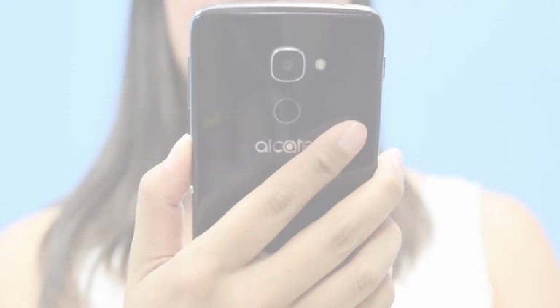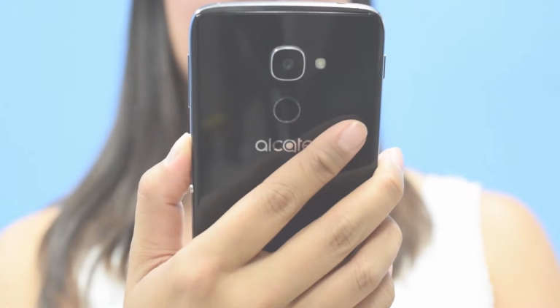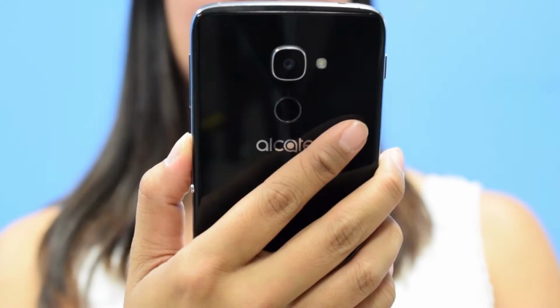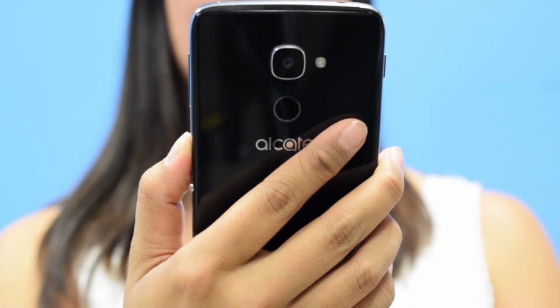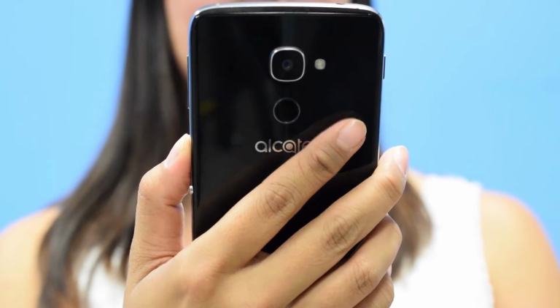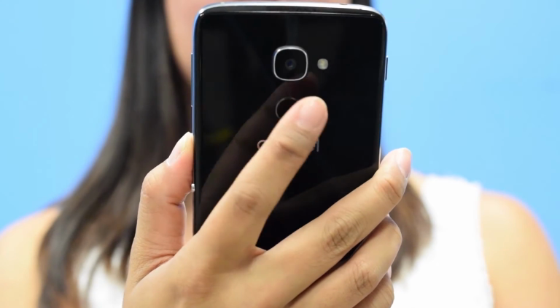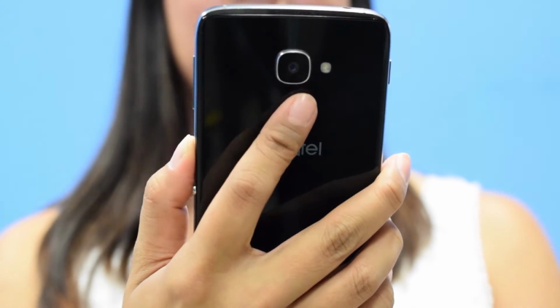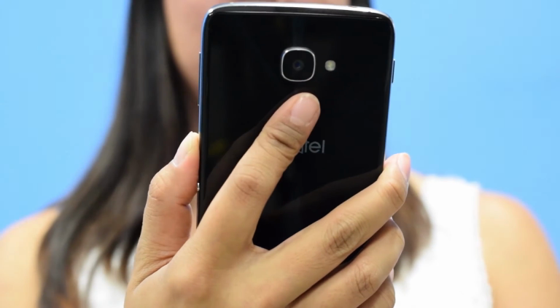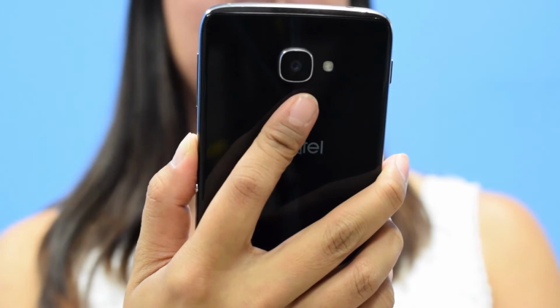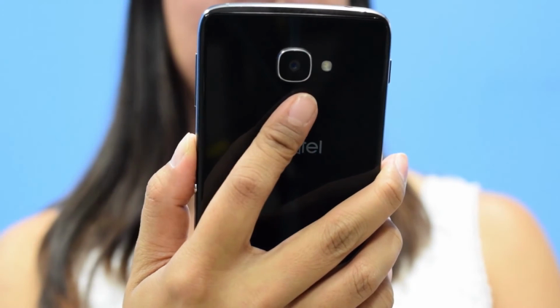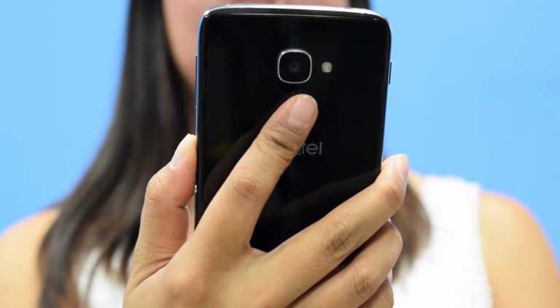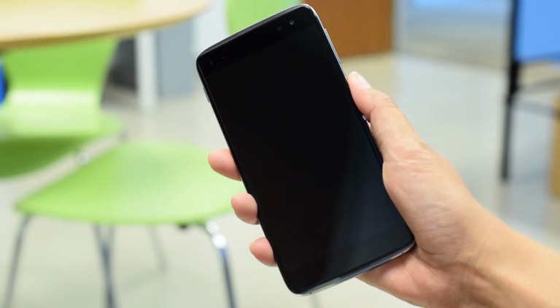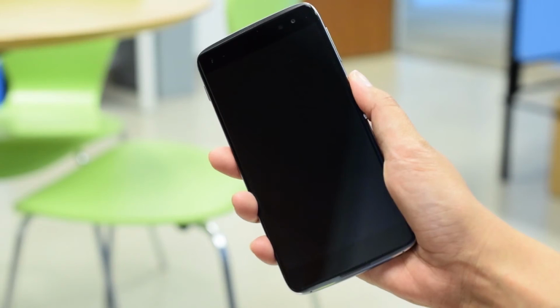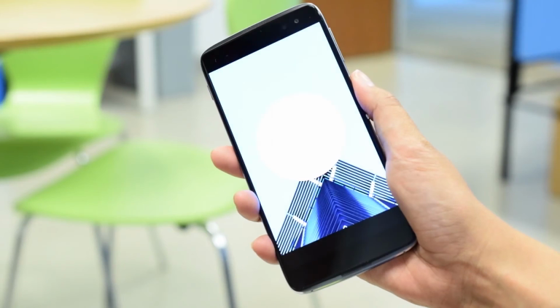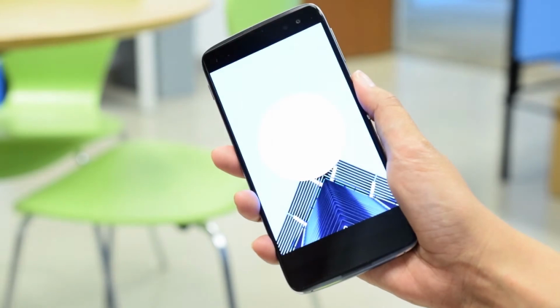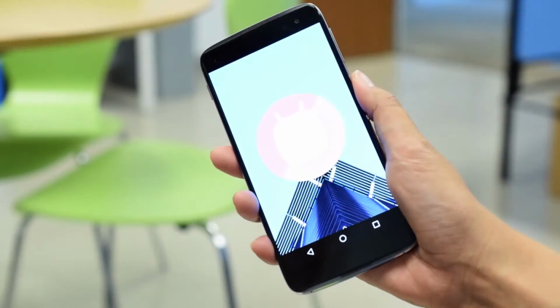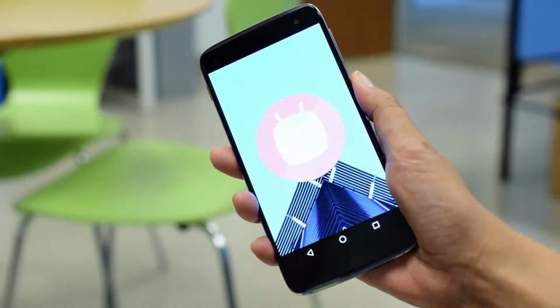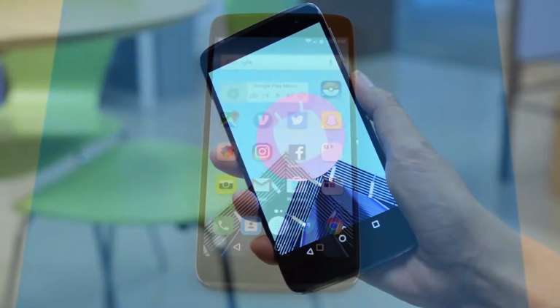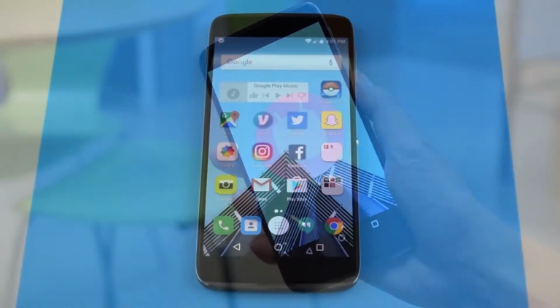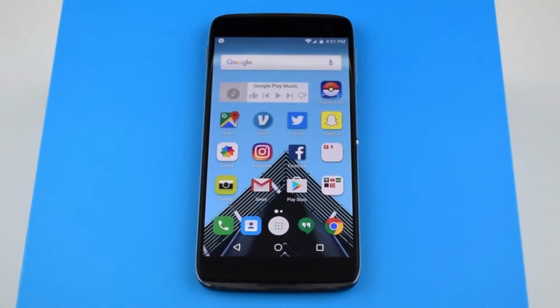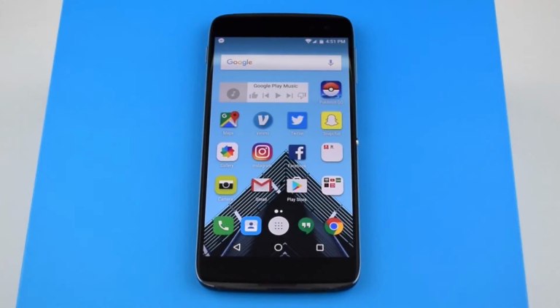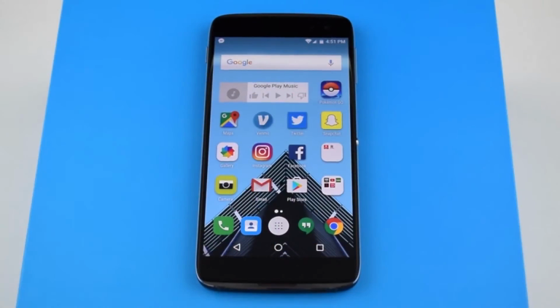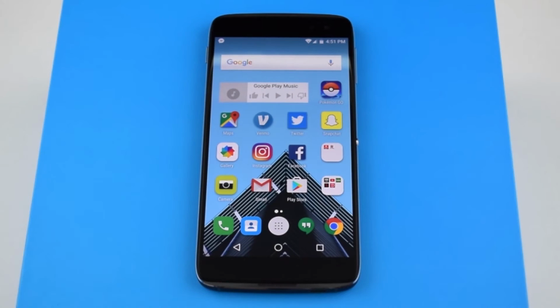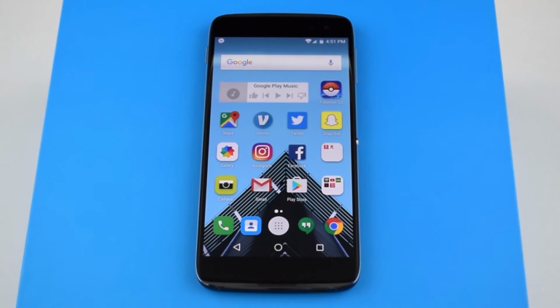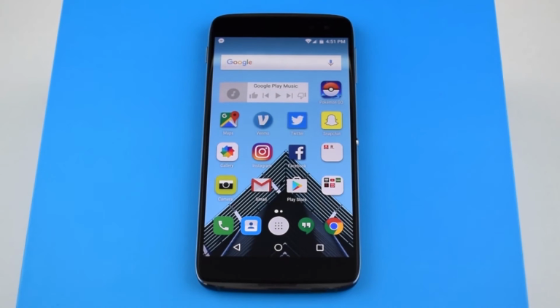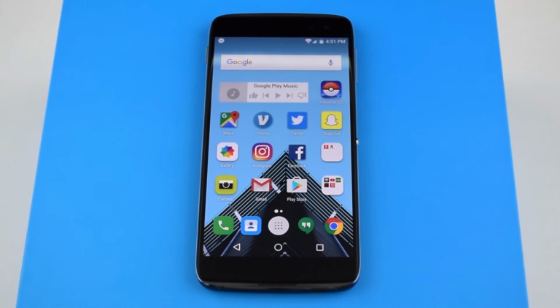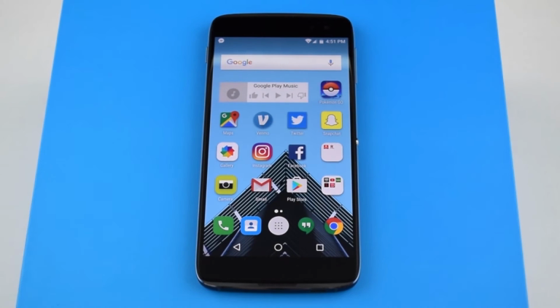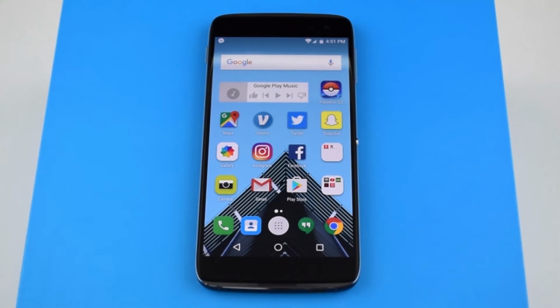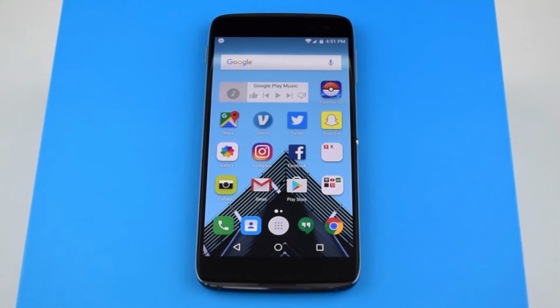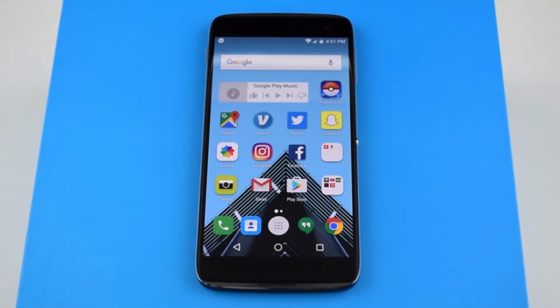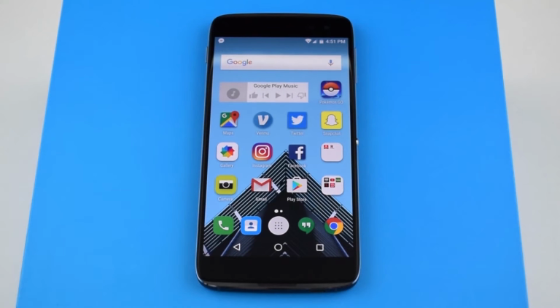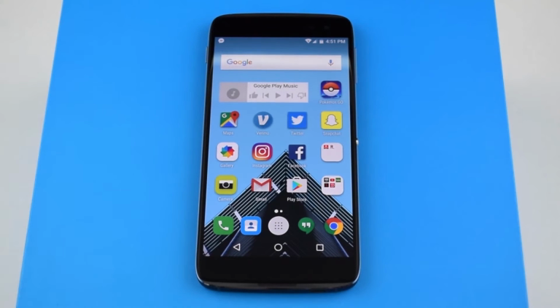In this video, we're going to show you how to lock and unlock your phone using the fingerprint scanner with your Alcatel Idle 4S.